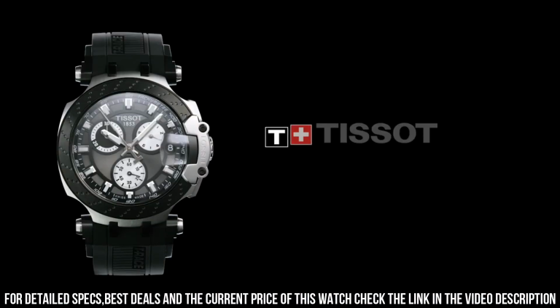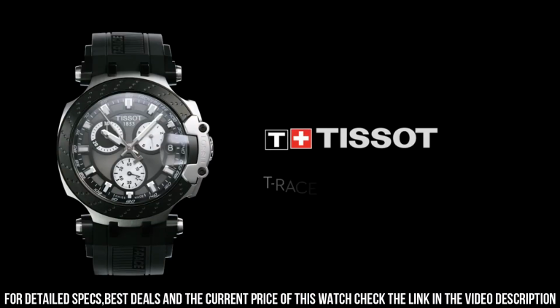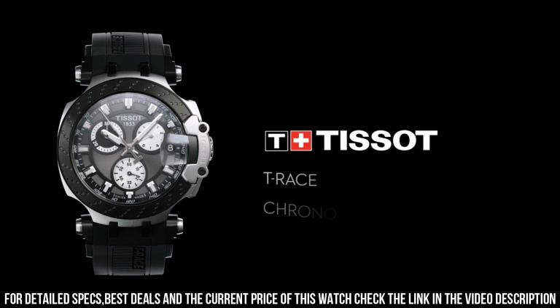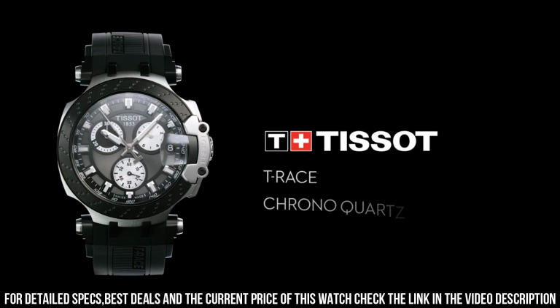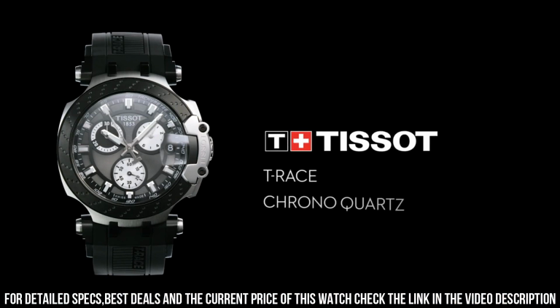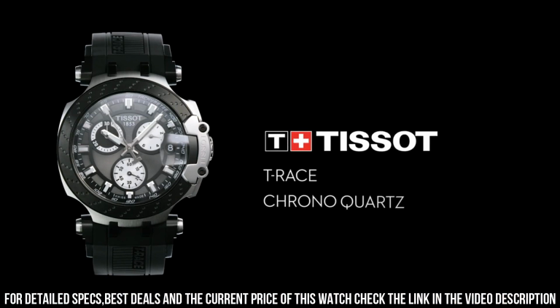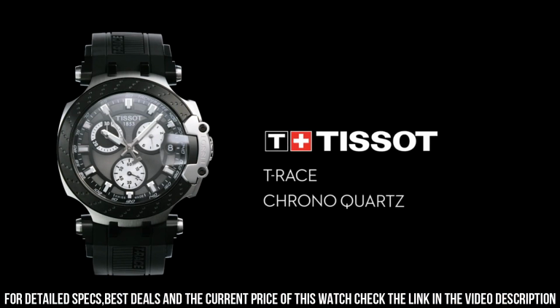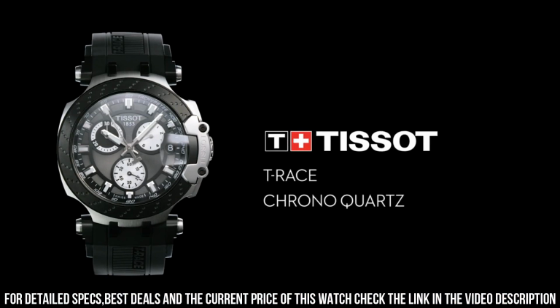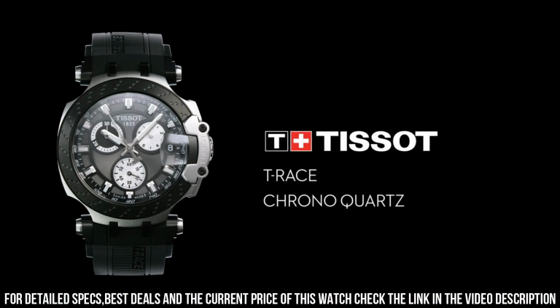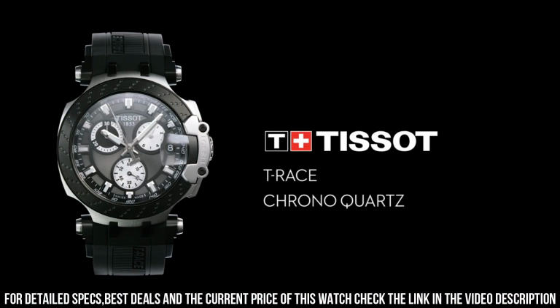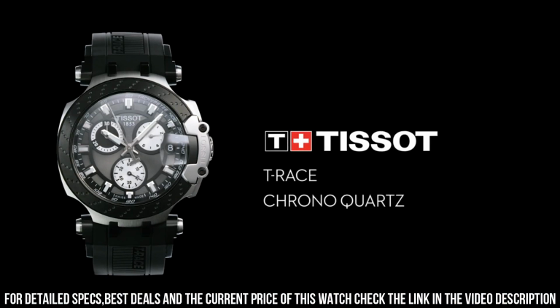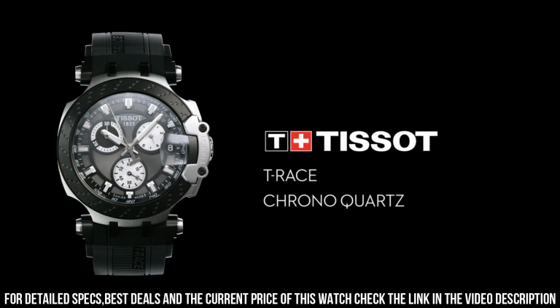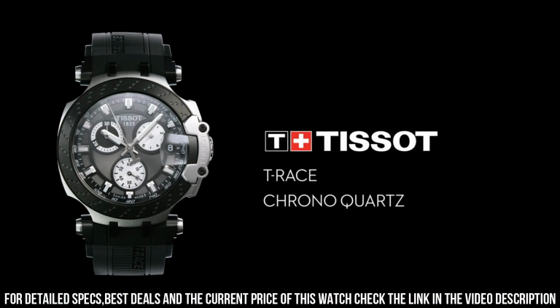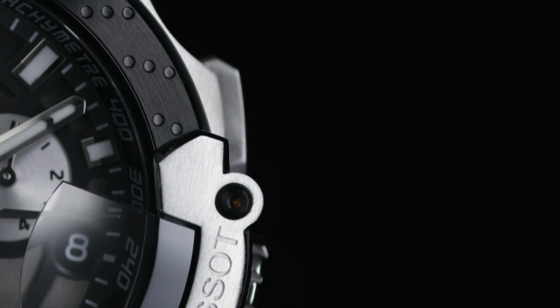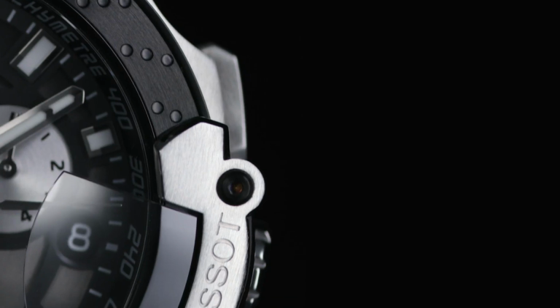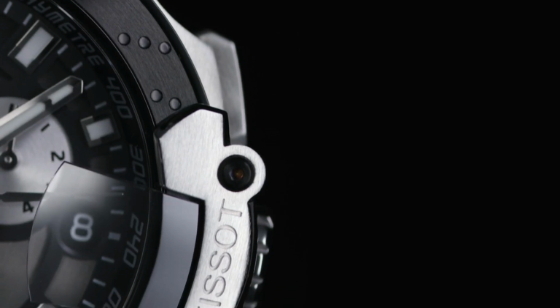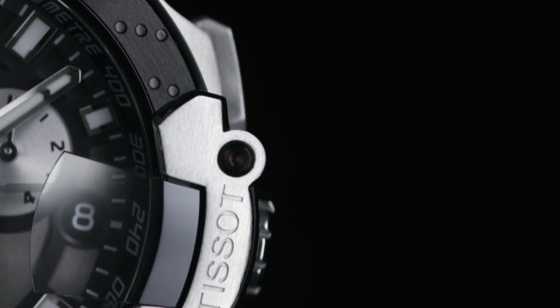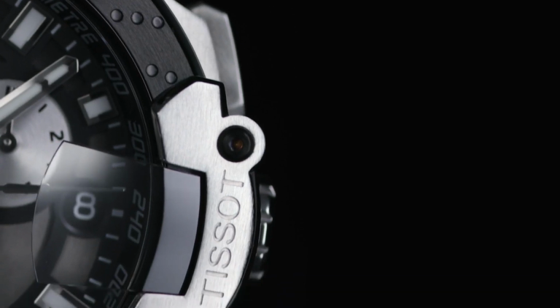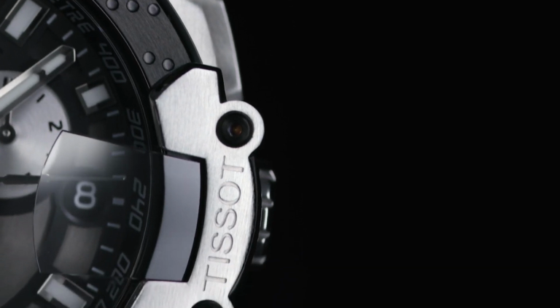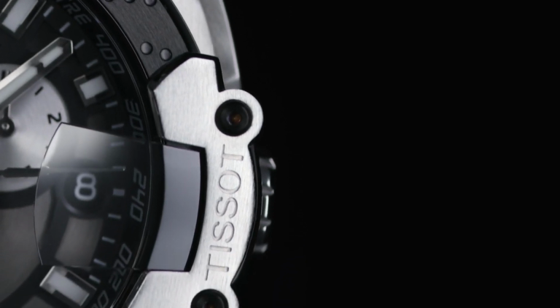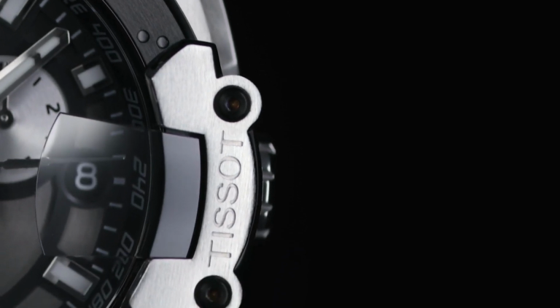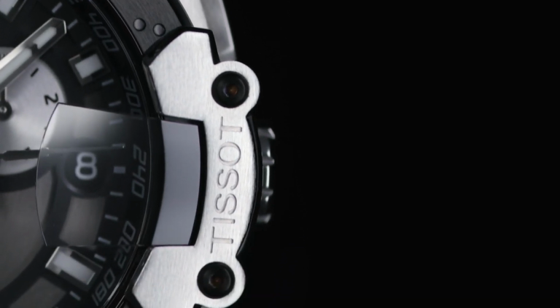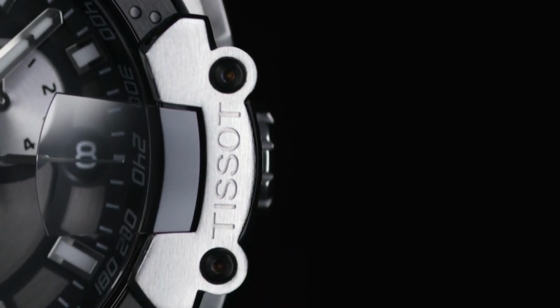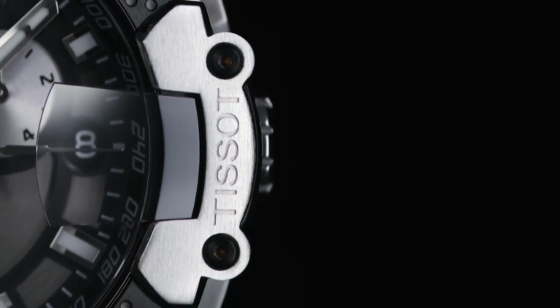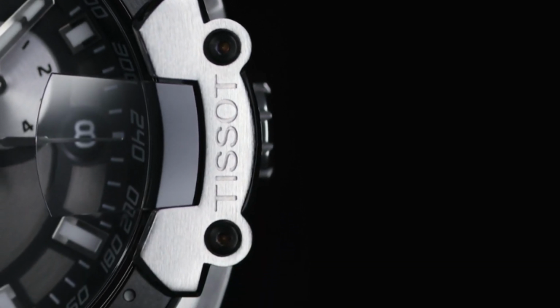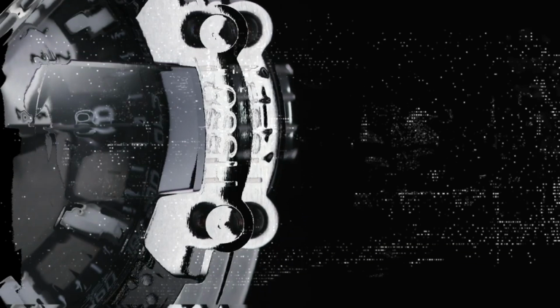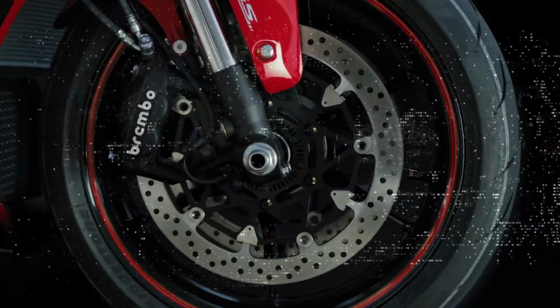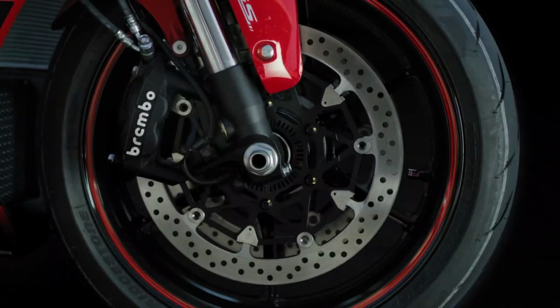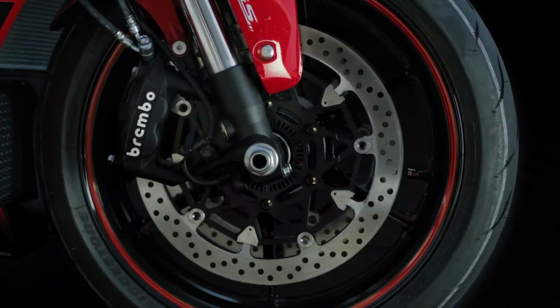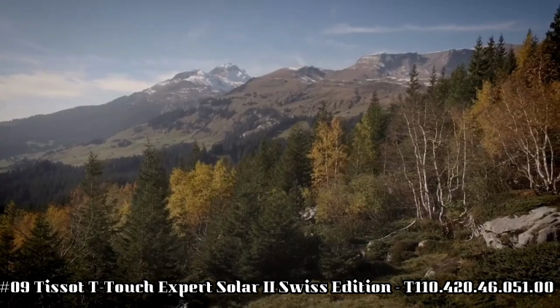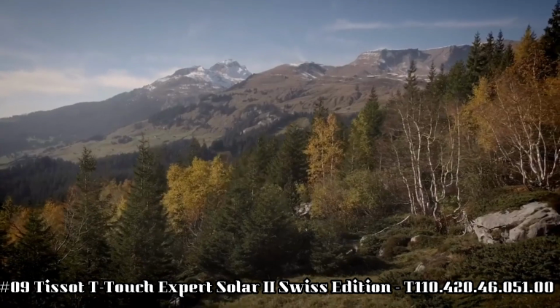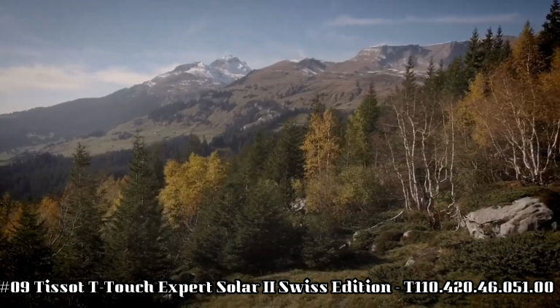Item shape round, dial window material type synthetic sapphire.